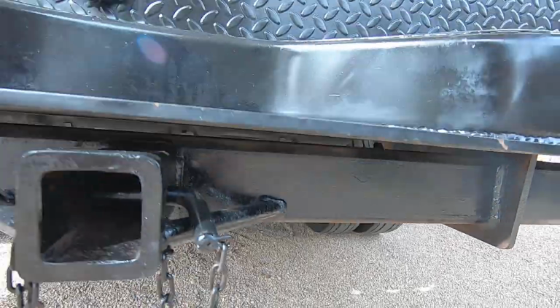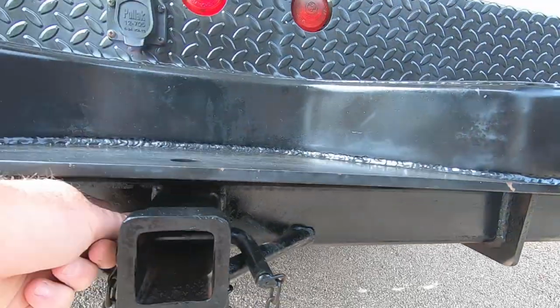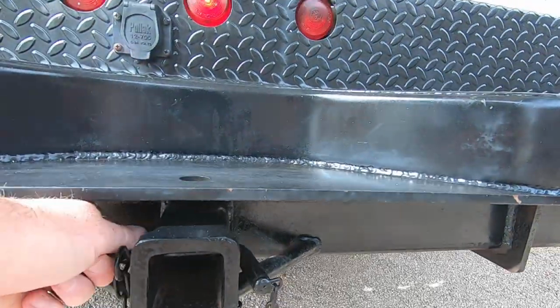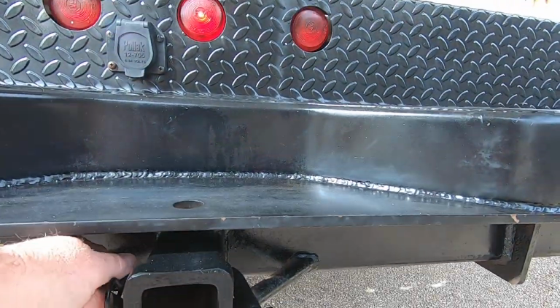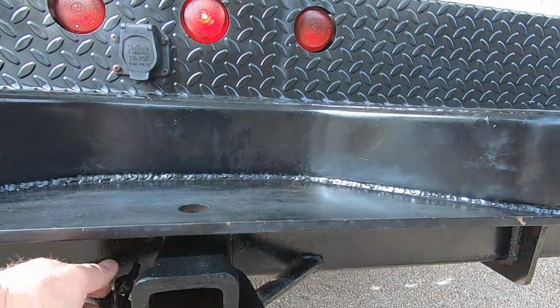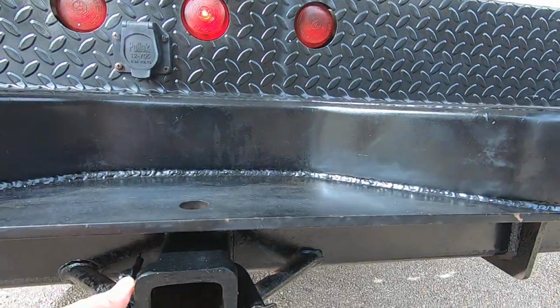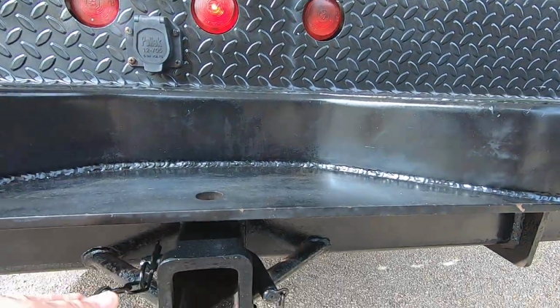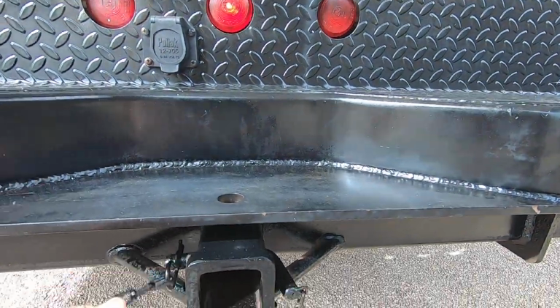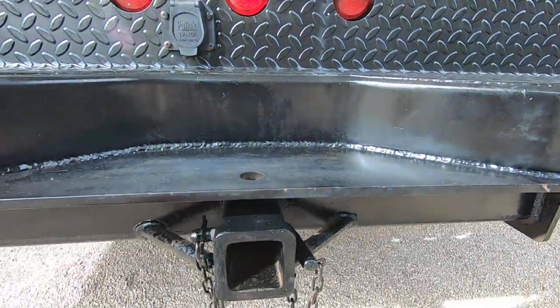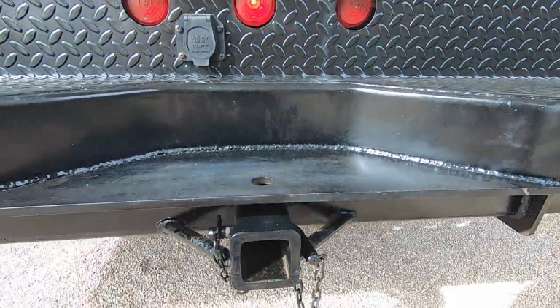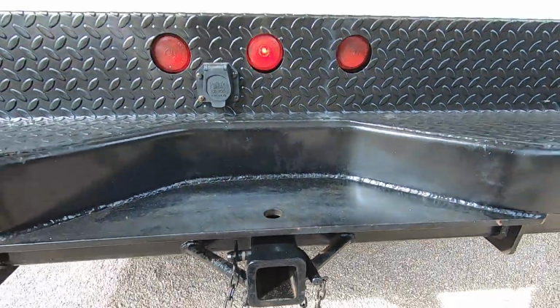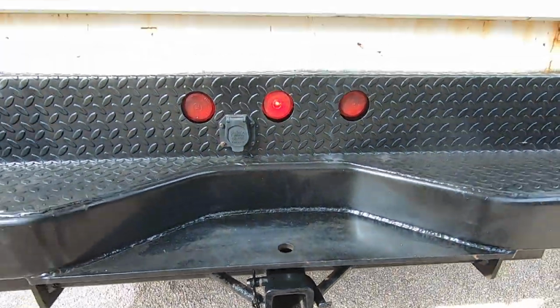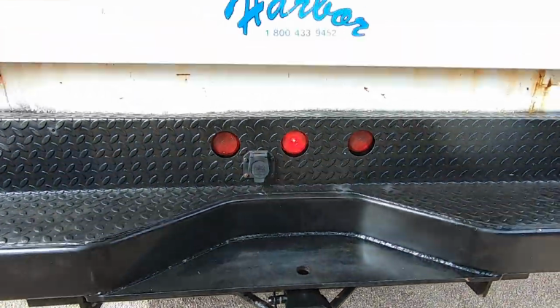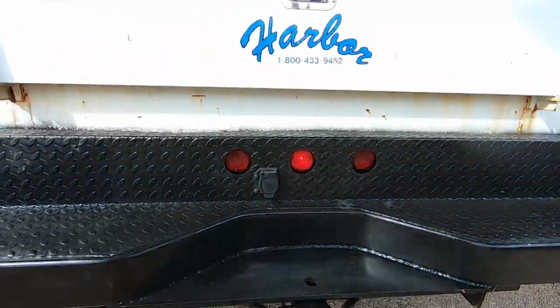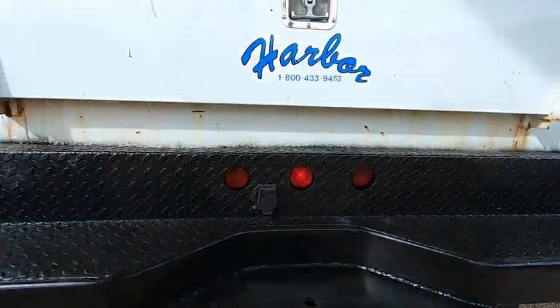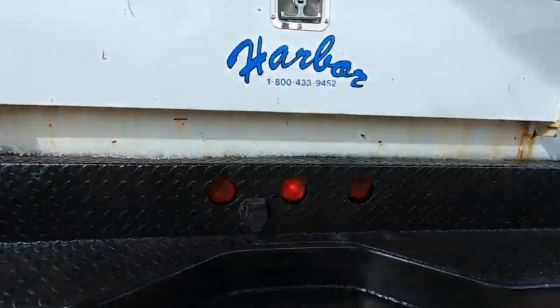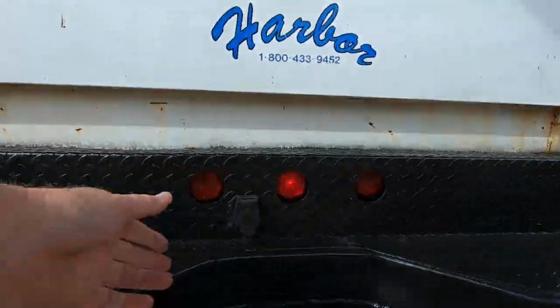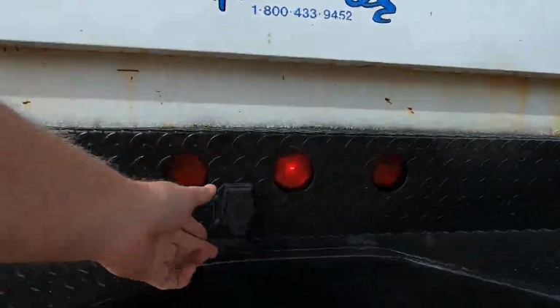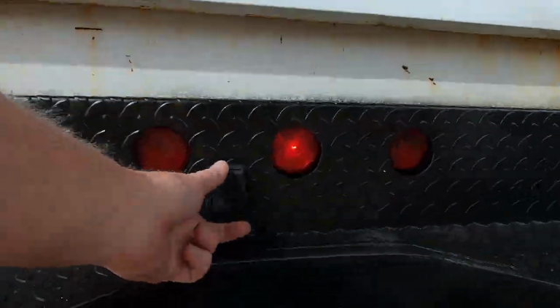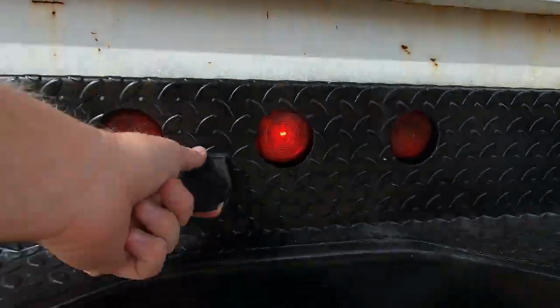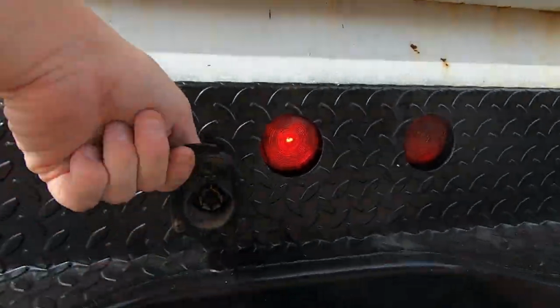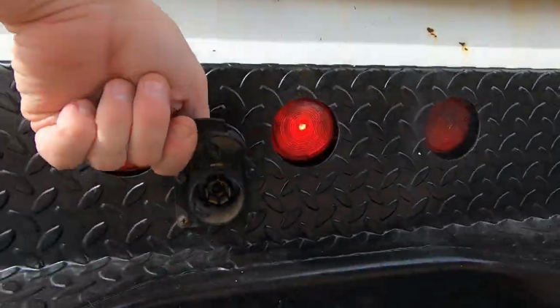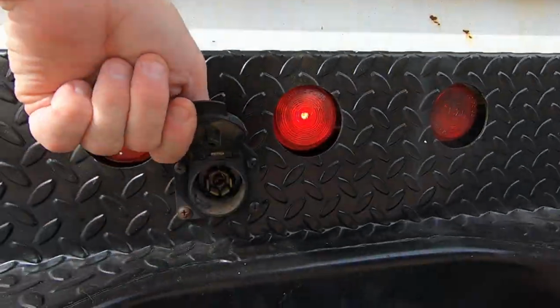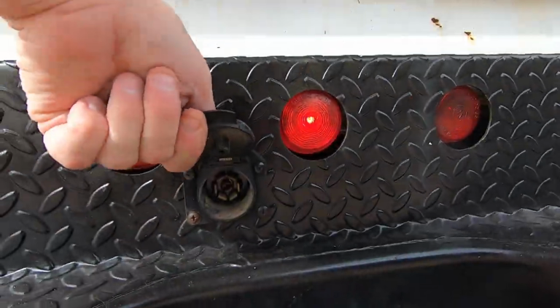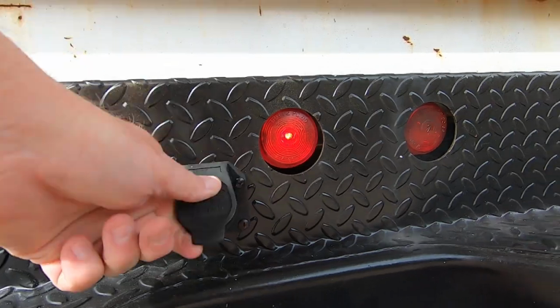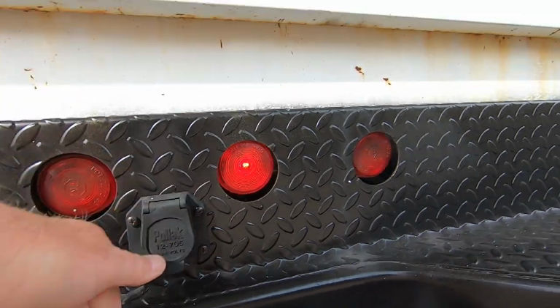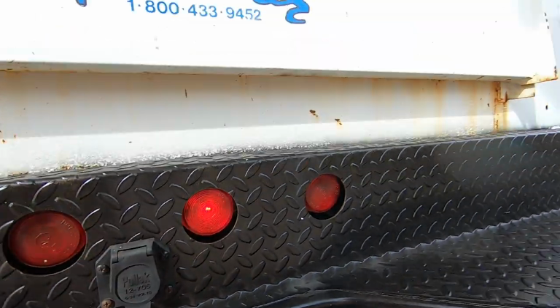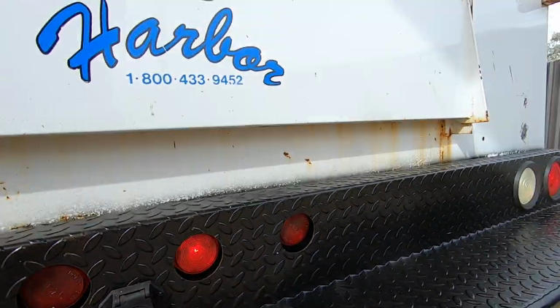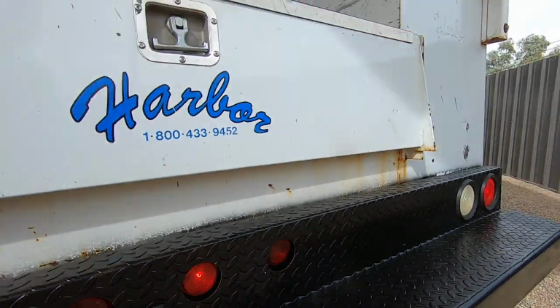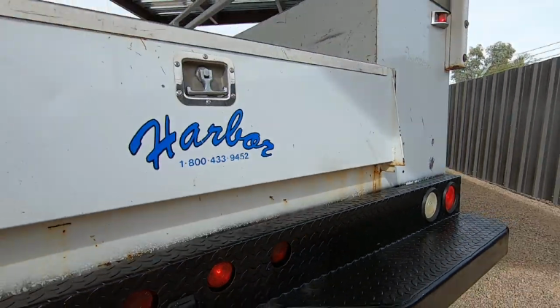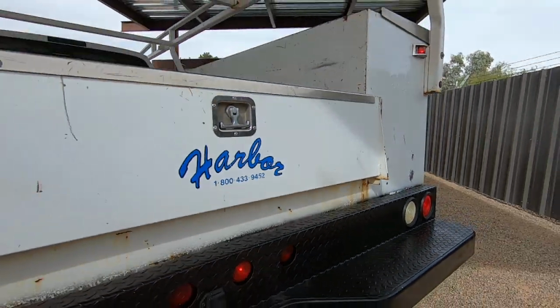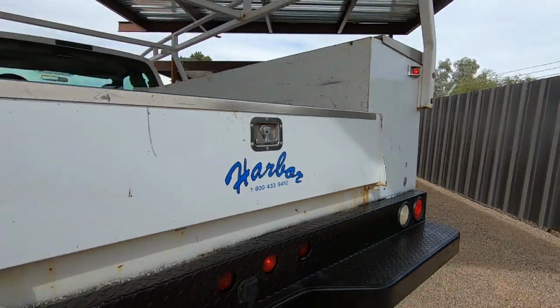There's a trouble hitch. They left a cotter pin in there, which is kind of cool. Trailer plug. Light plug.